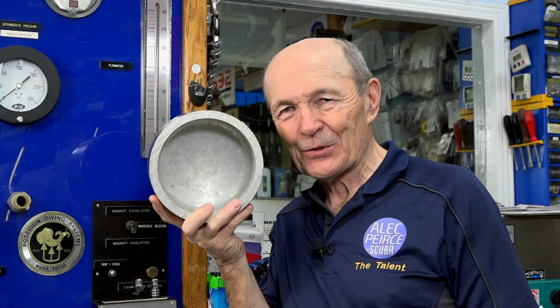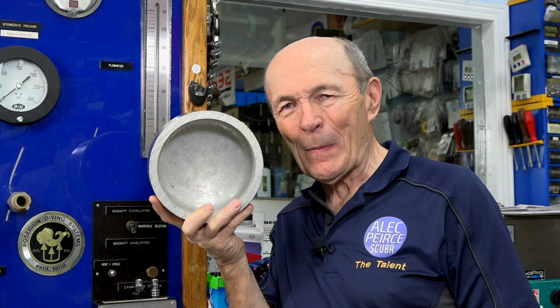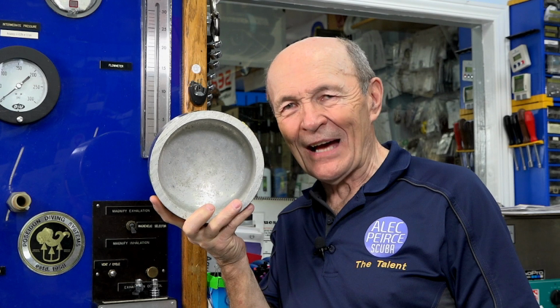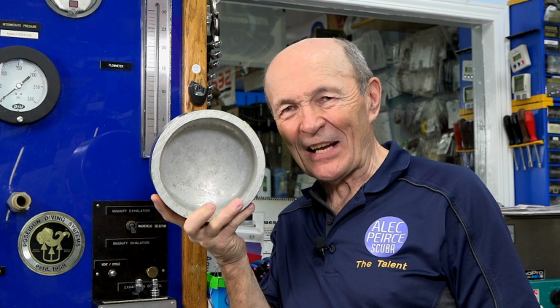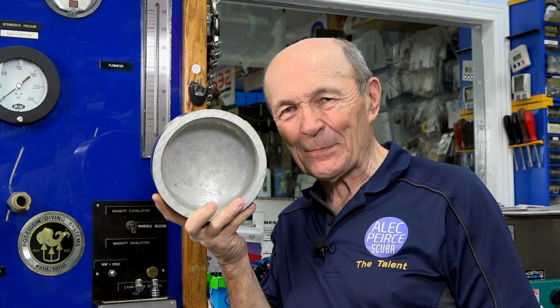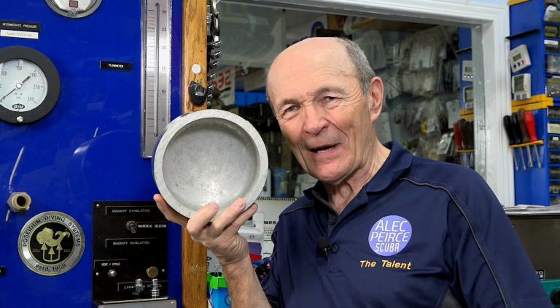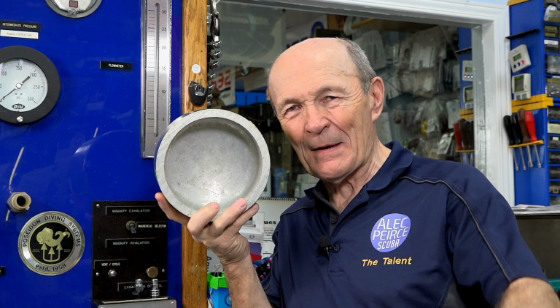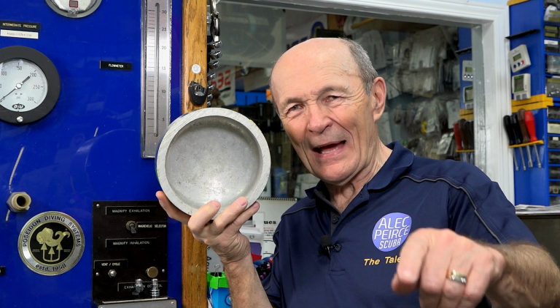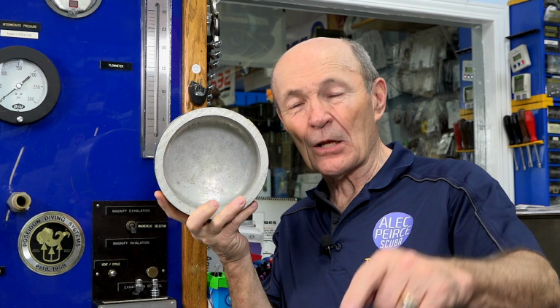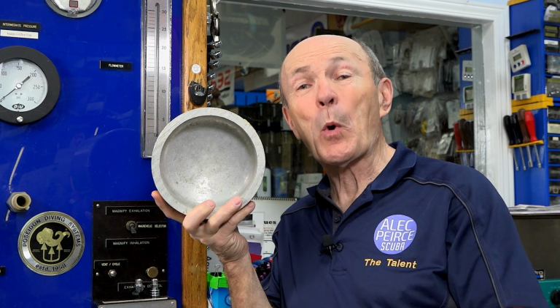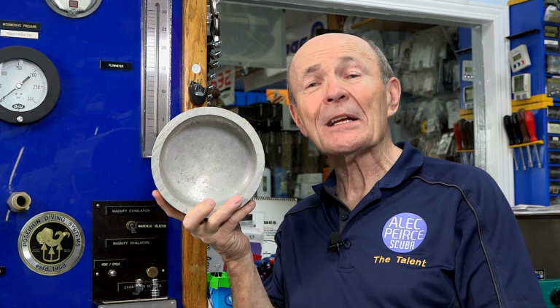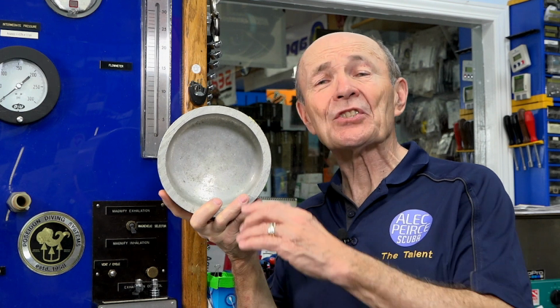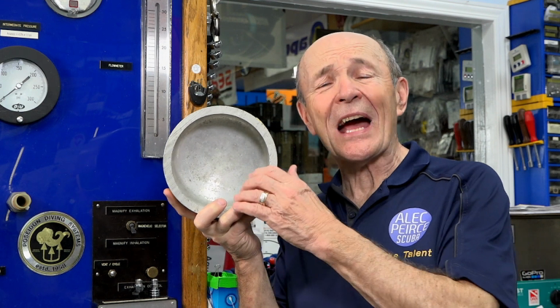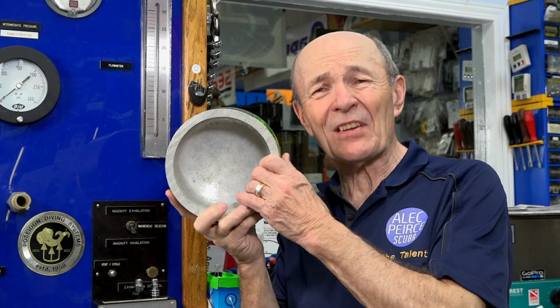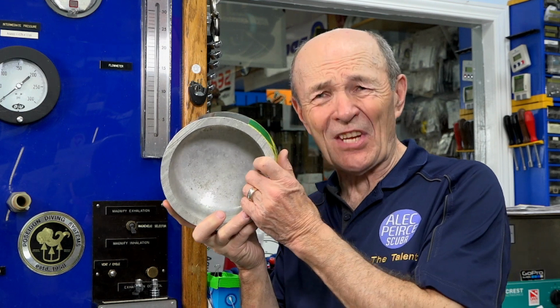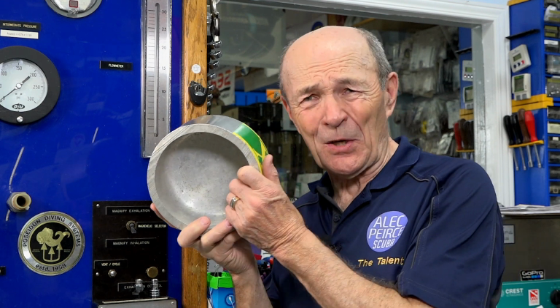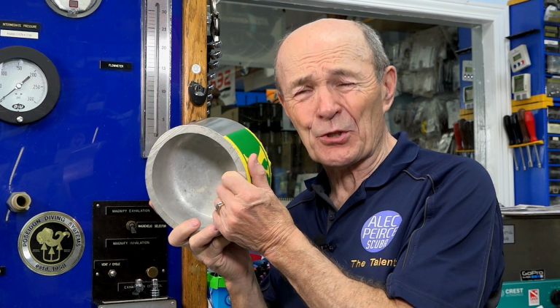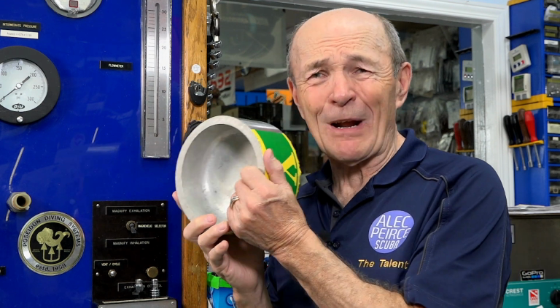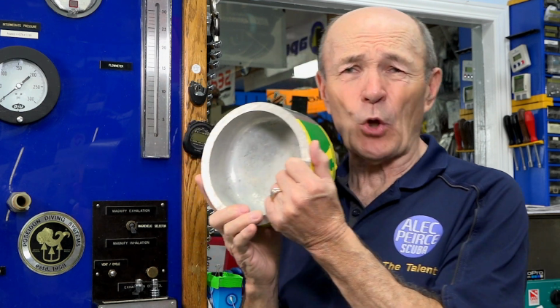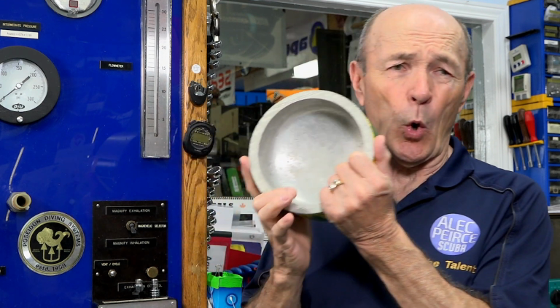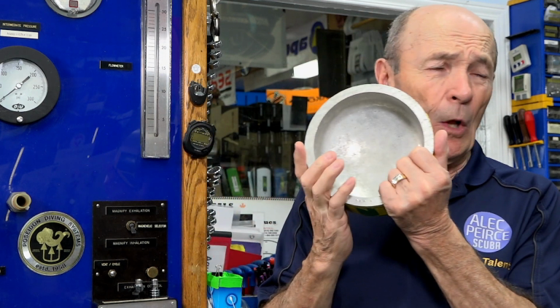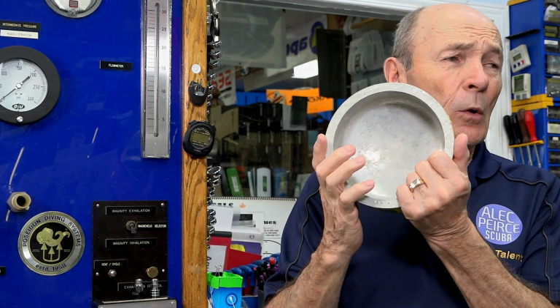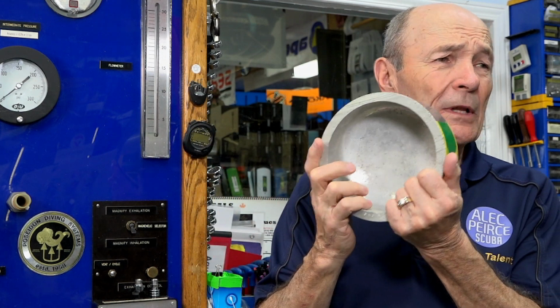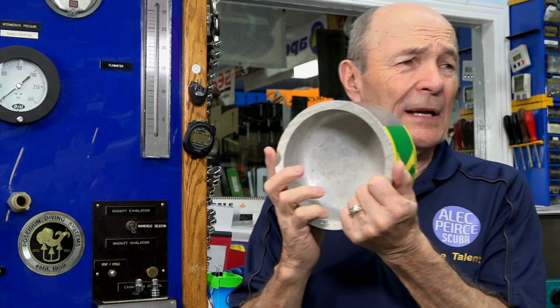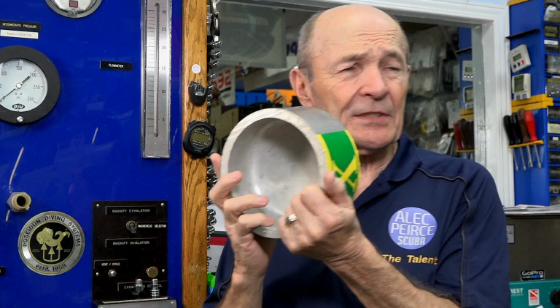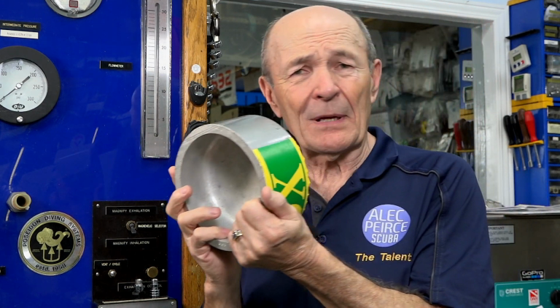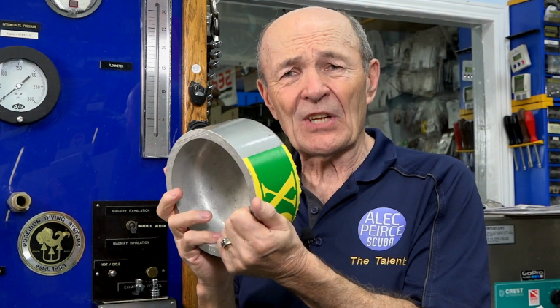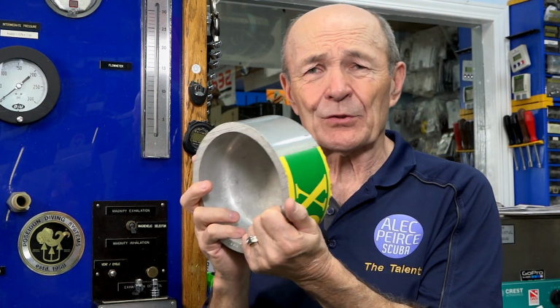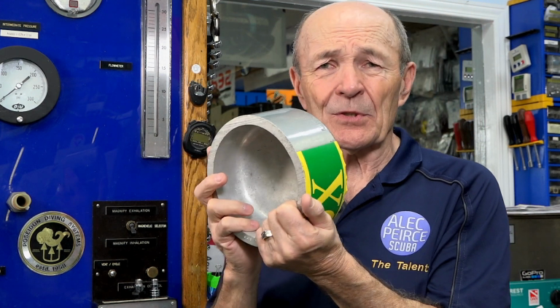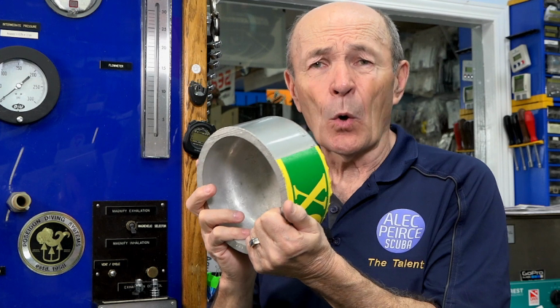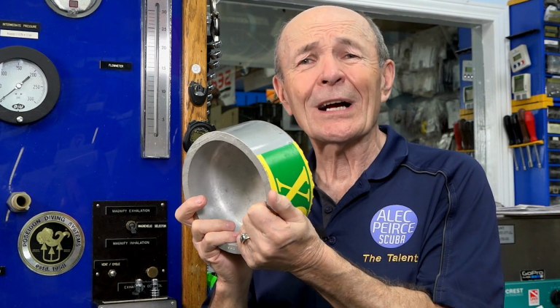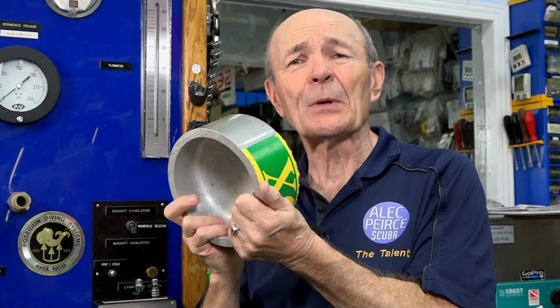Scuba Tech Tips here. I am back at Aquarius Diving Center in Toronto, one of the biggest and best dive stores in the whole country.